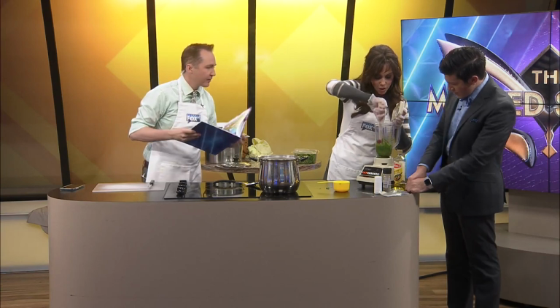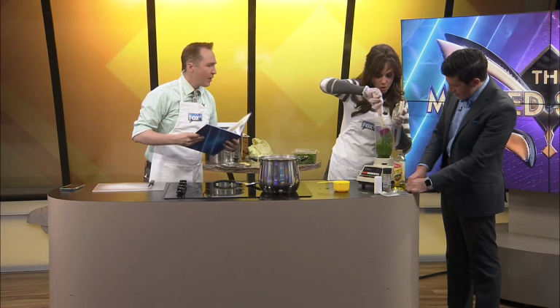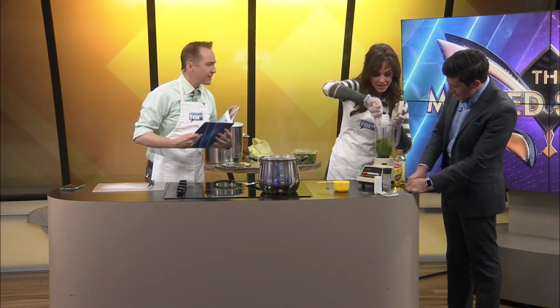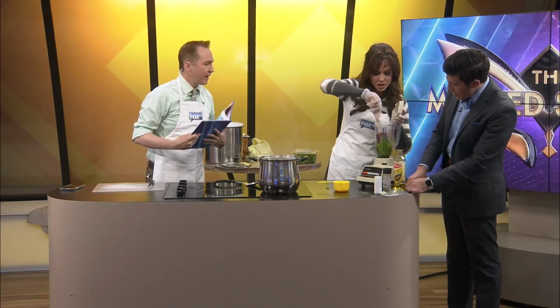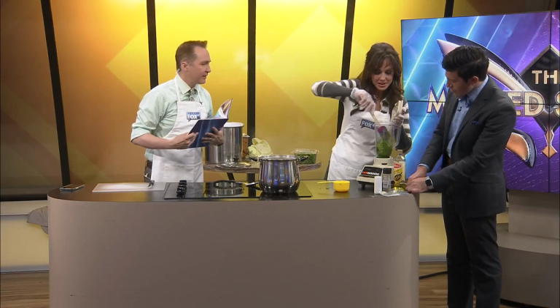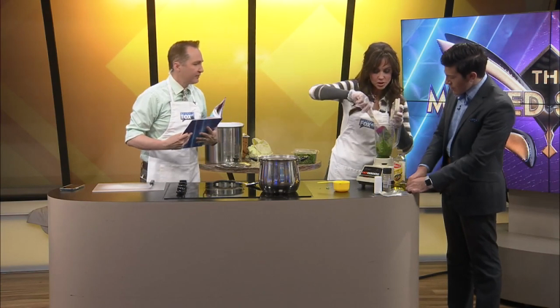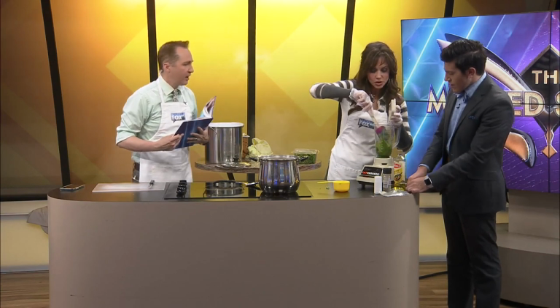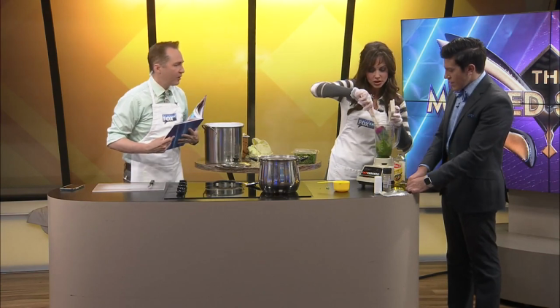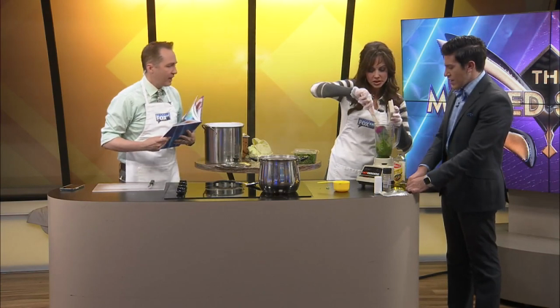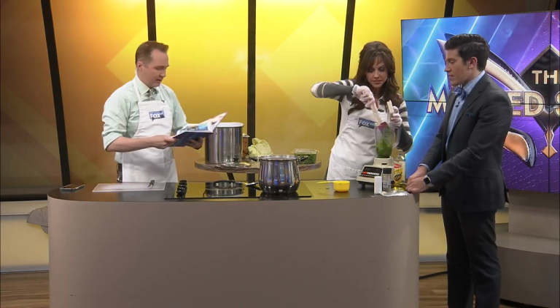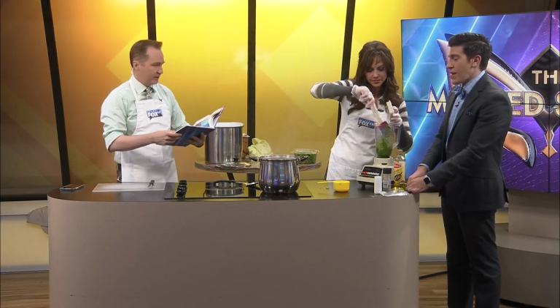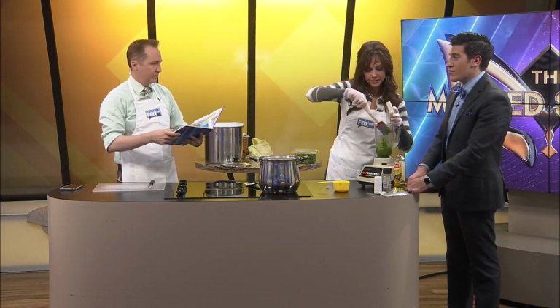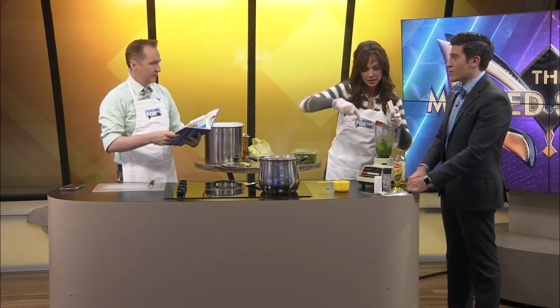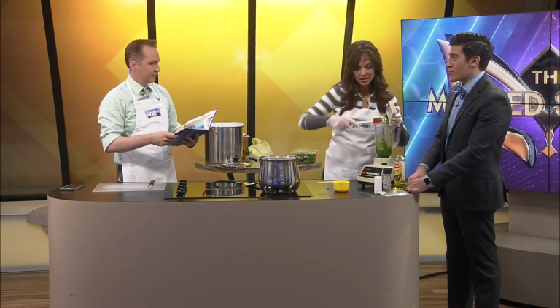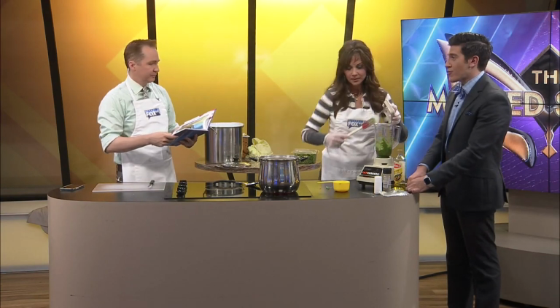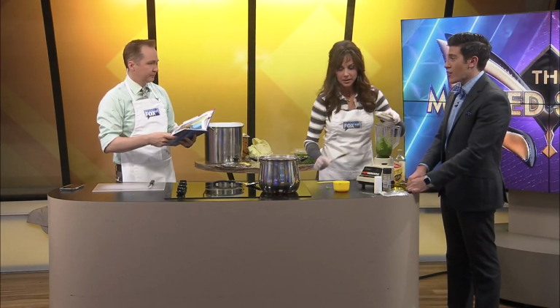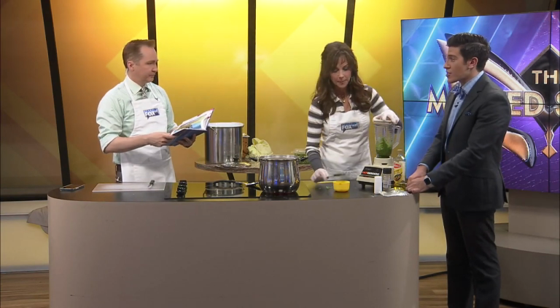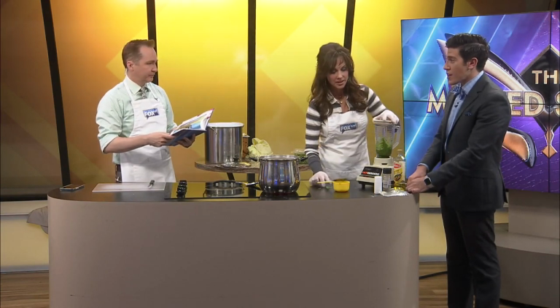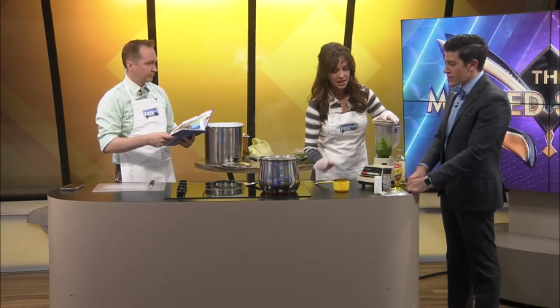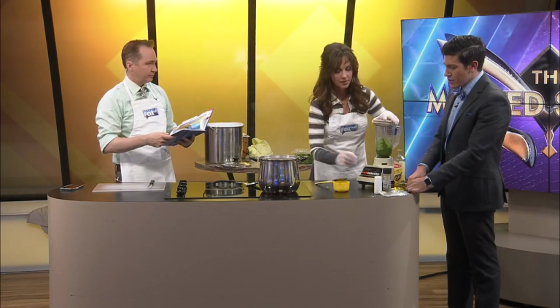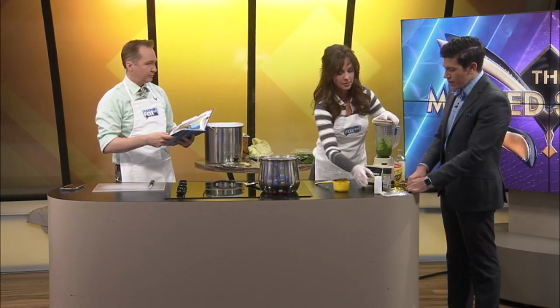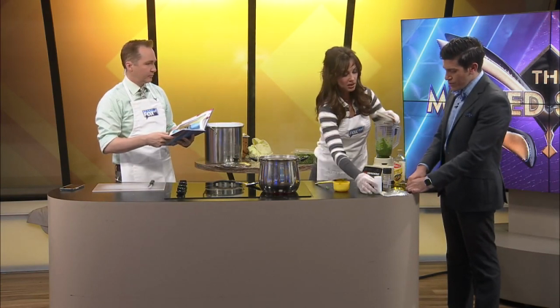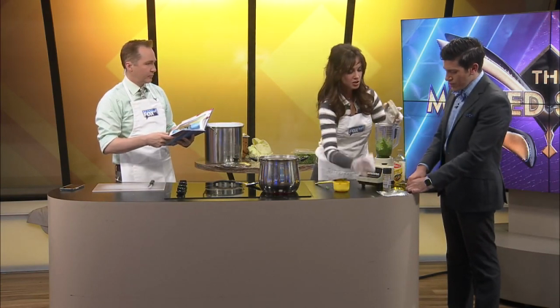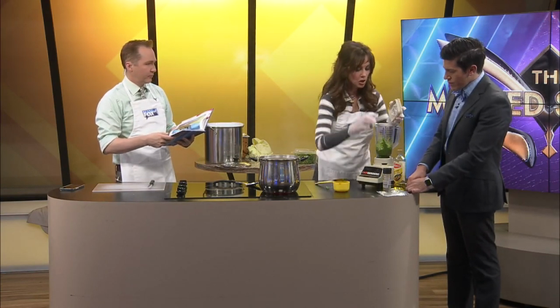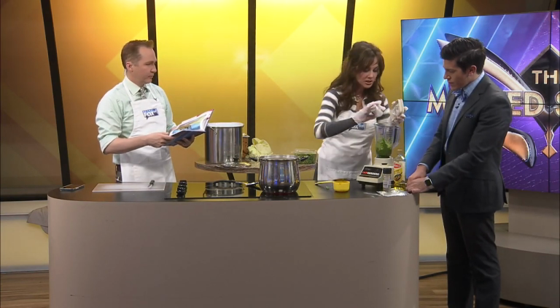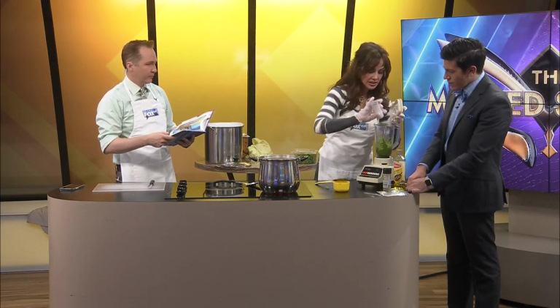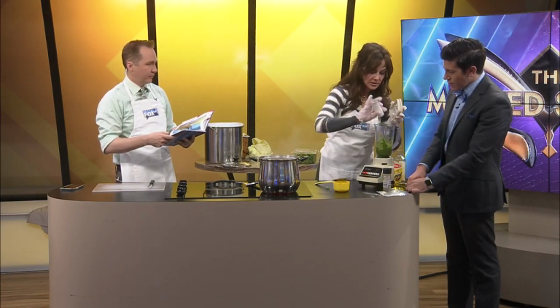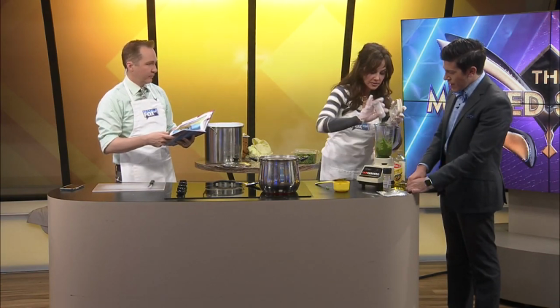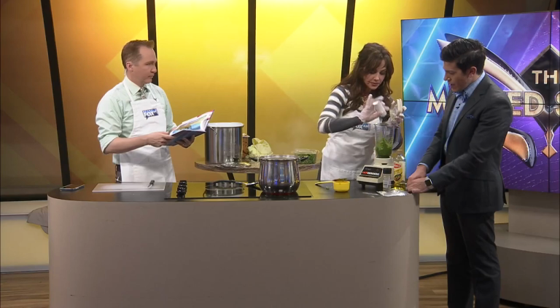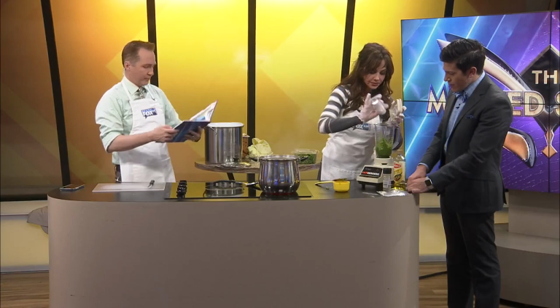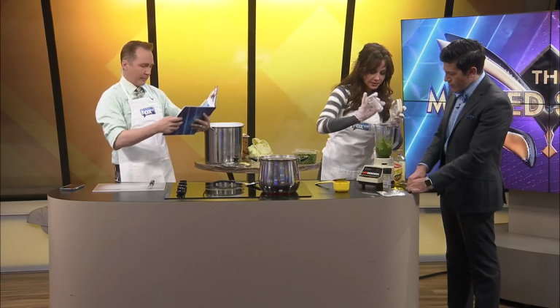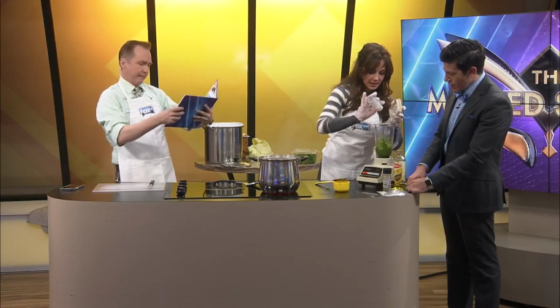Oh, that's going to be so good. The basil smells so fresh. Let me get a little salt in there — that'll be great.